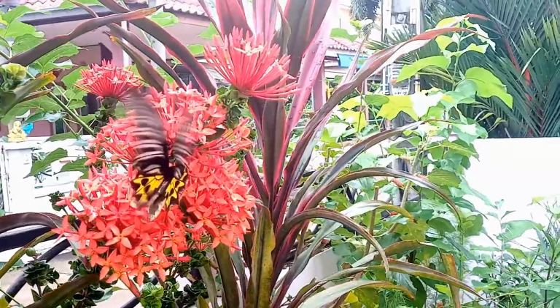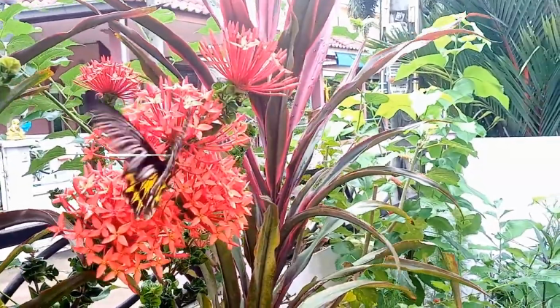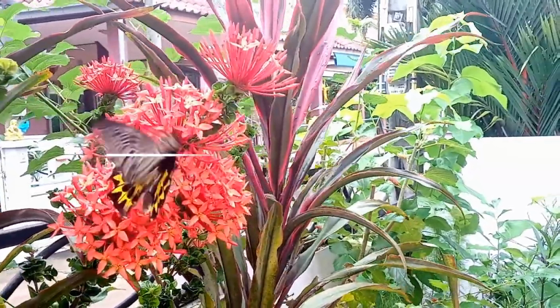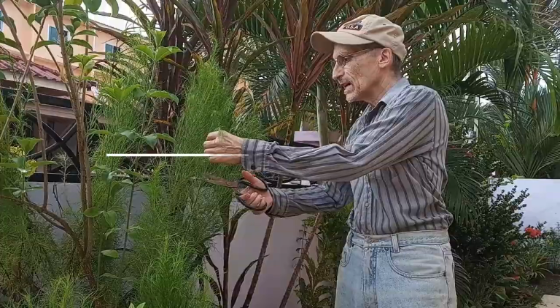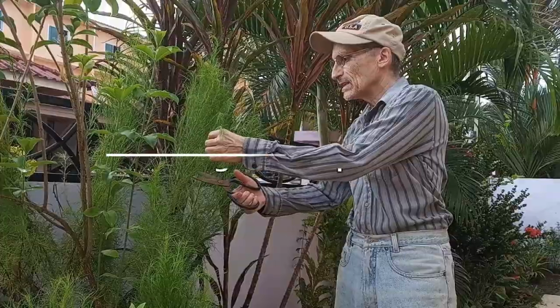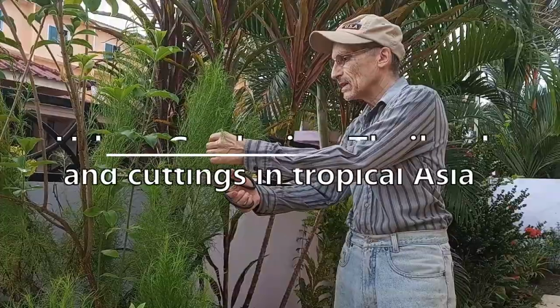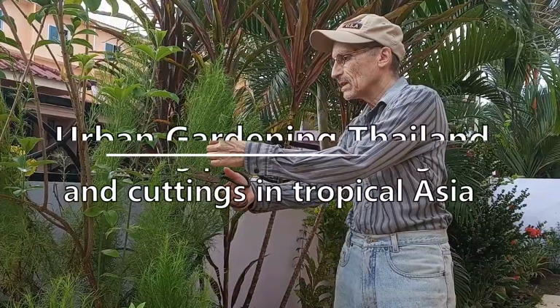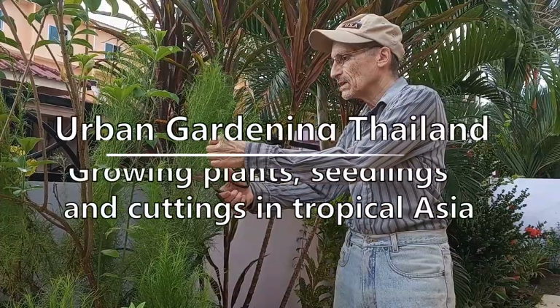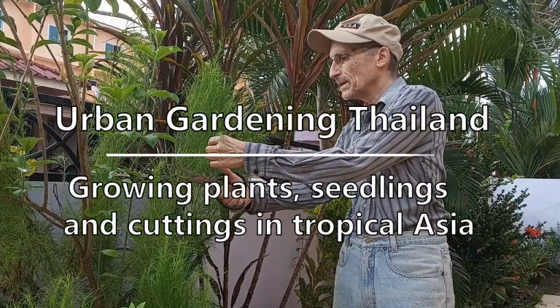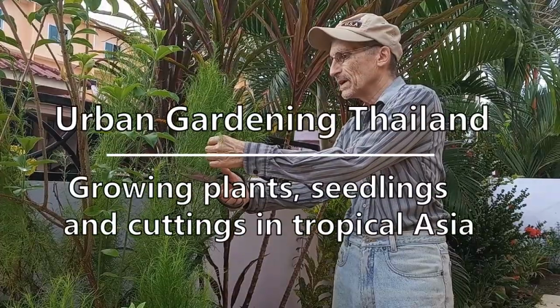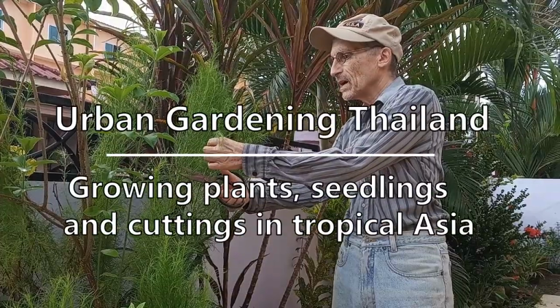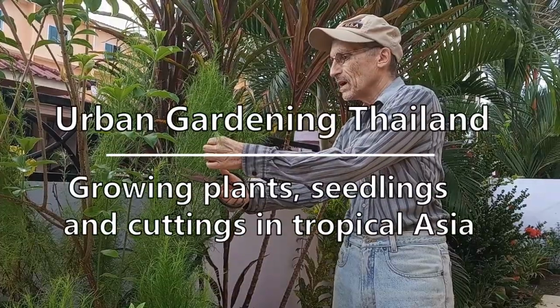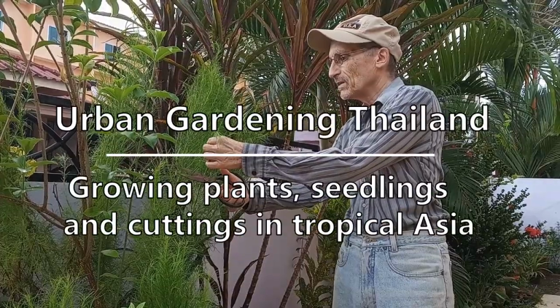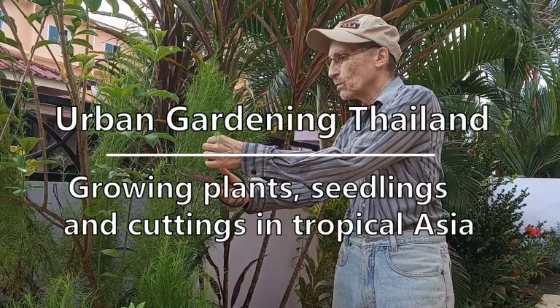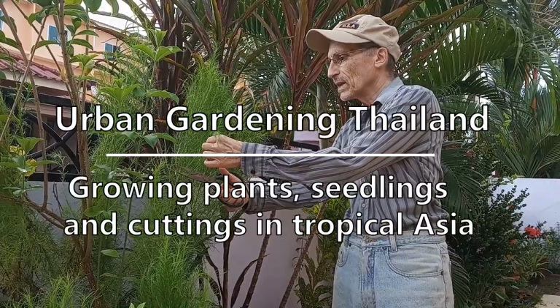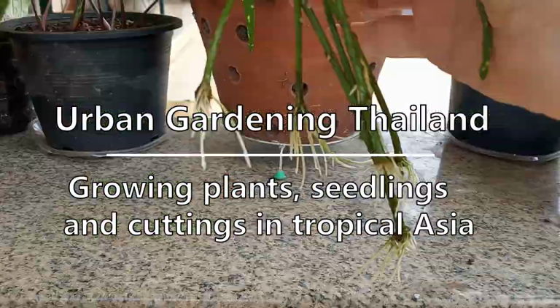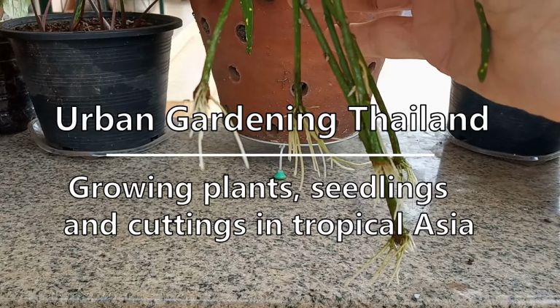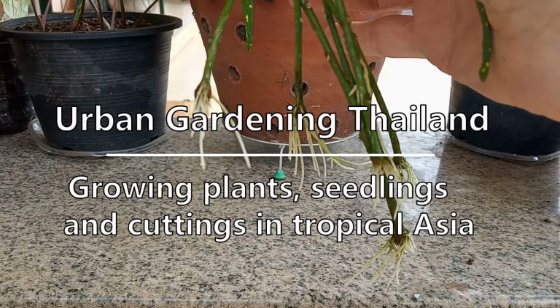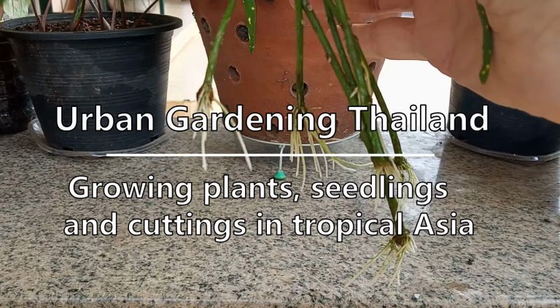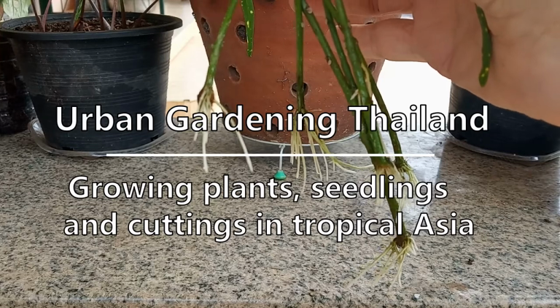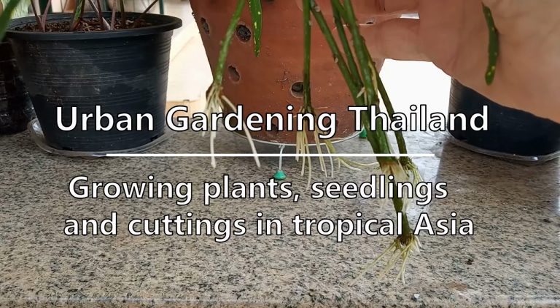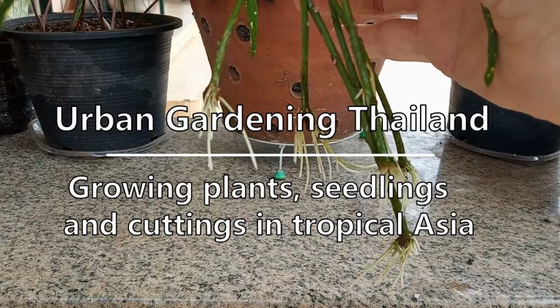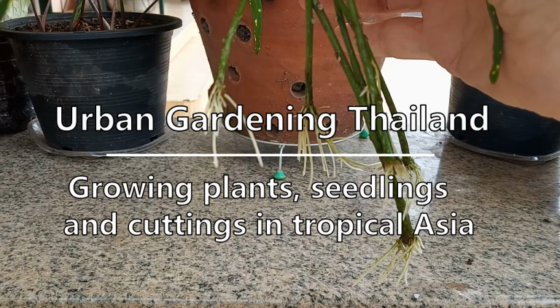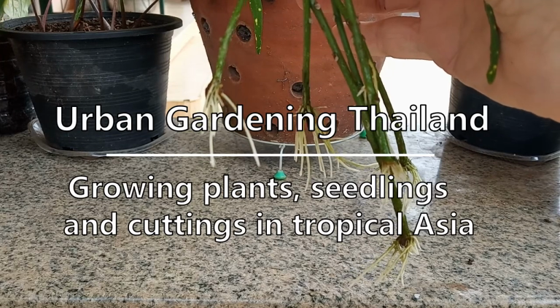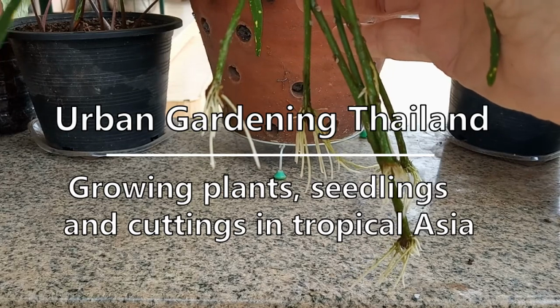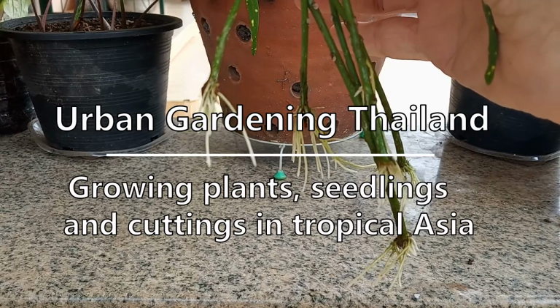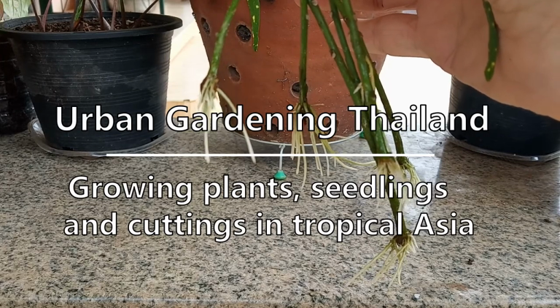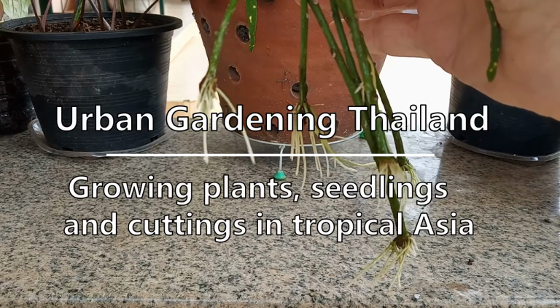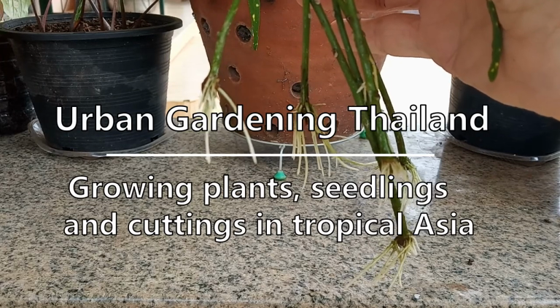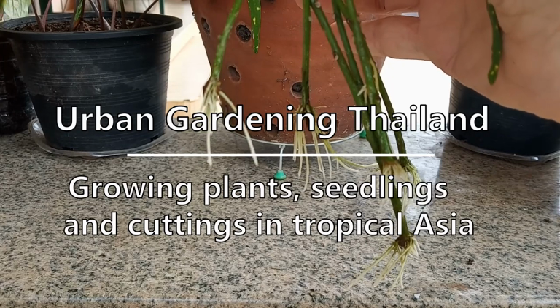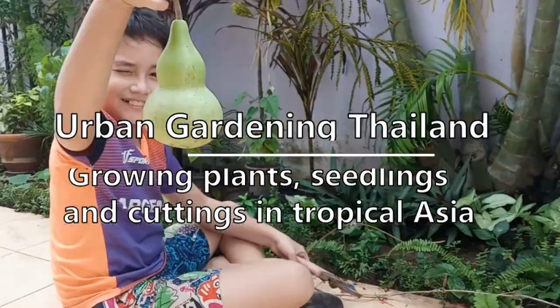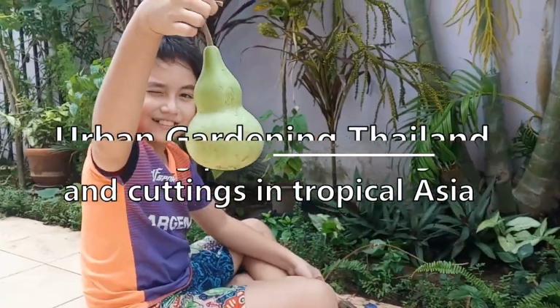Urban Gardening Thailand here. Join me in my garden for plants, seedlings, and cuttings in tropical Asia.